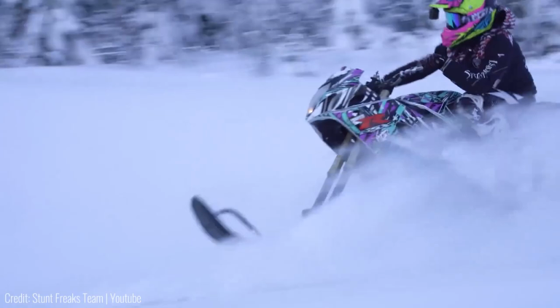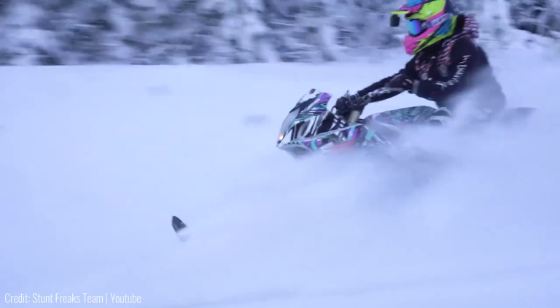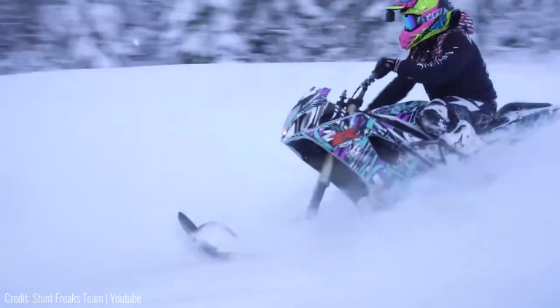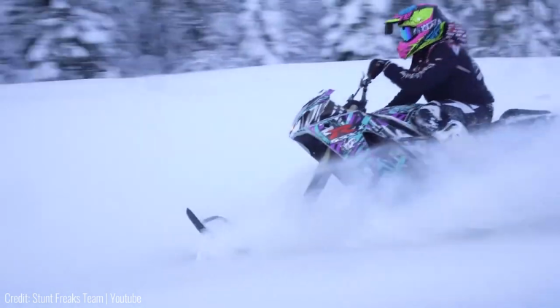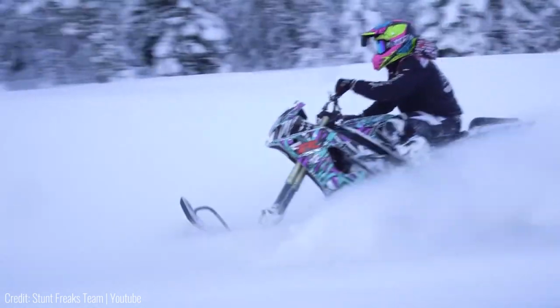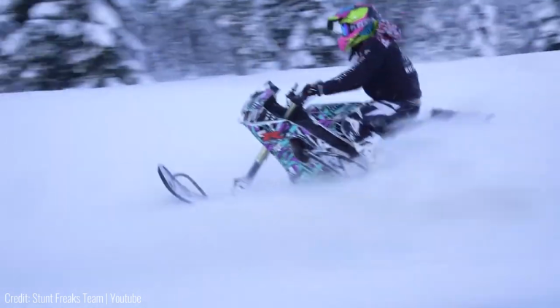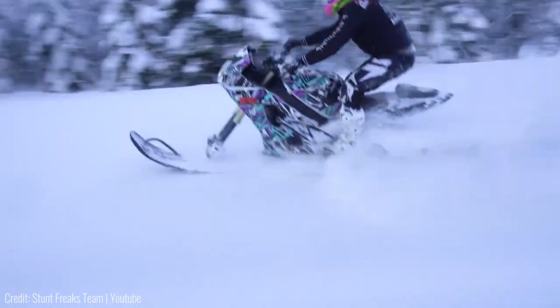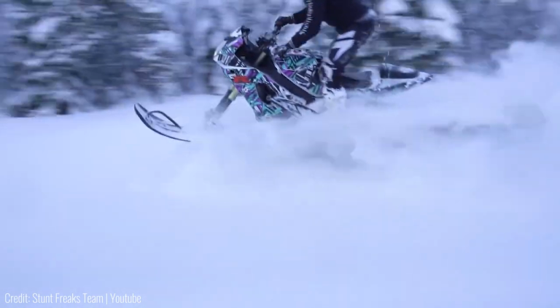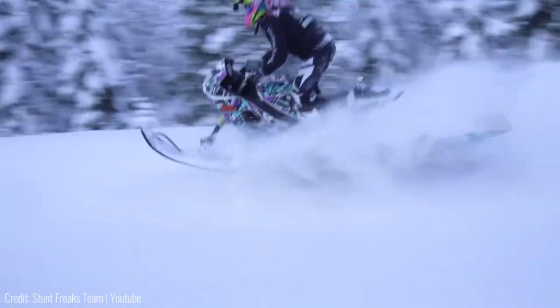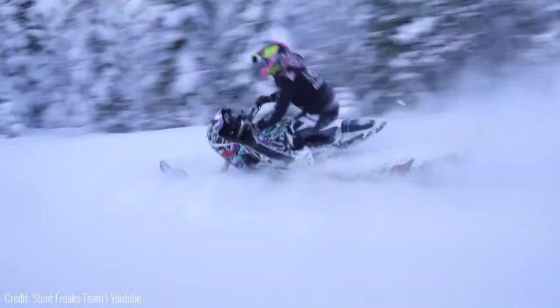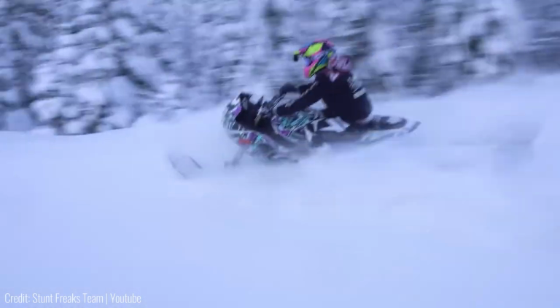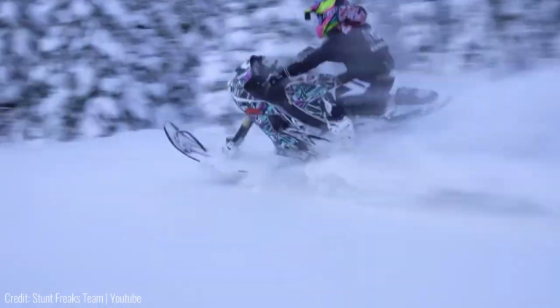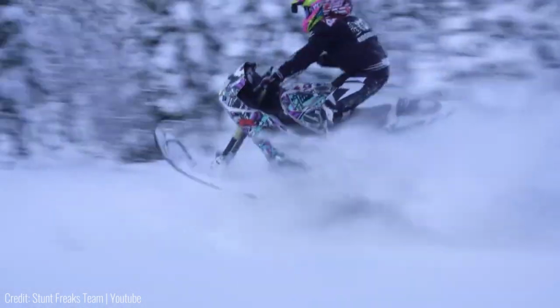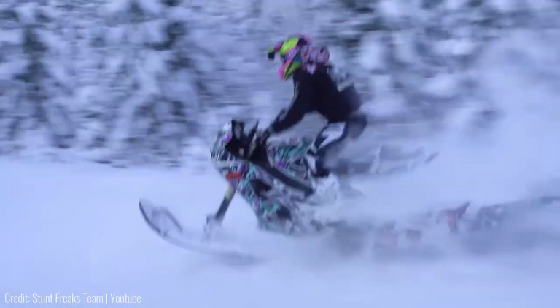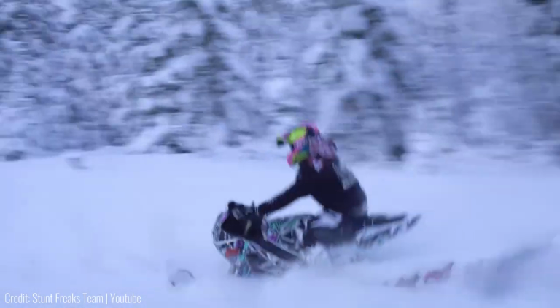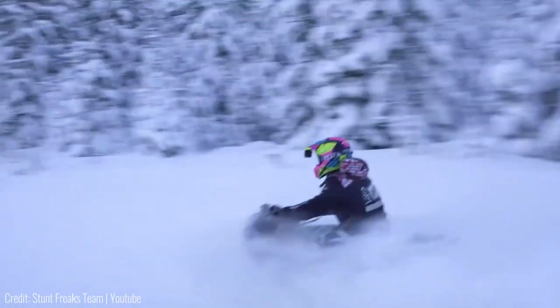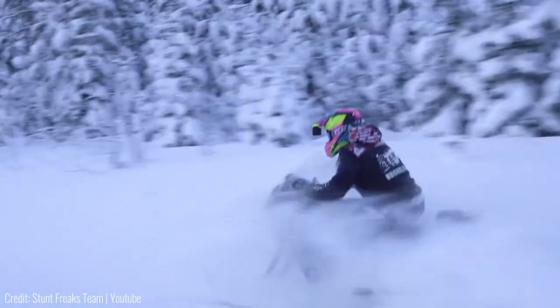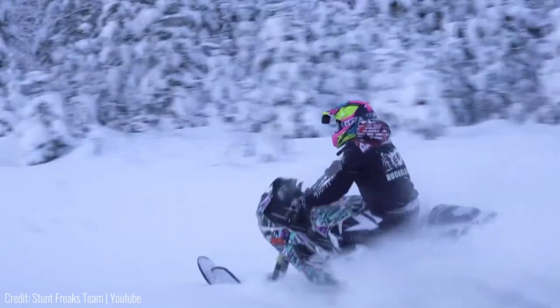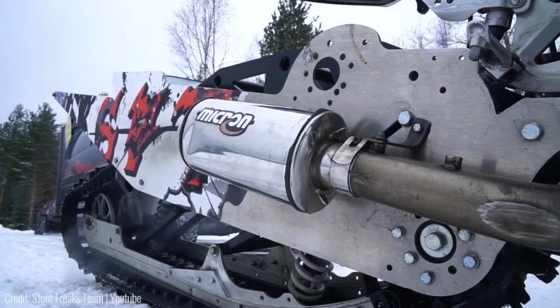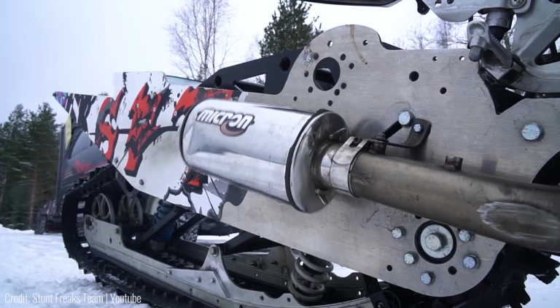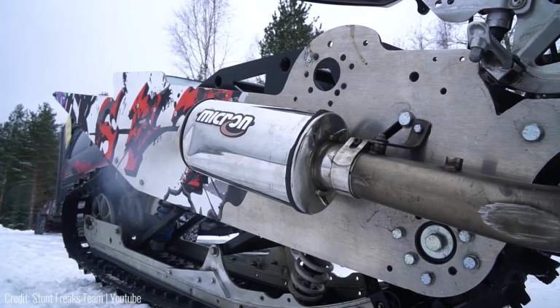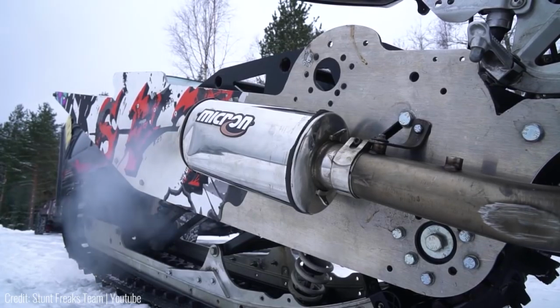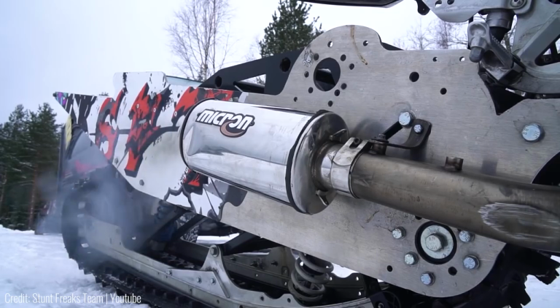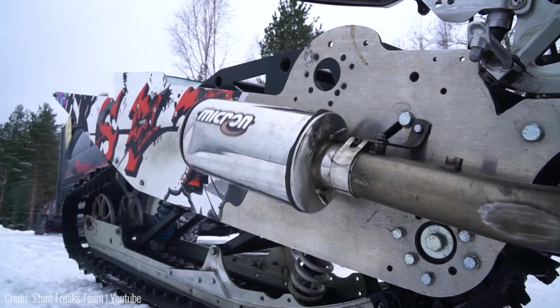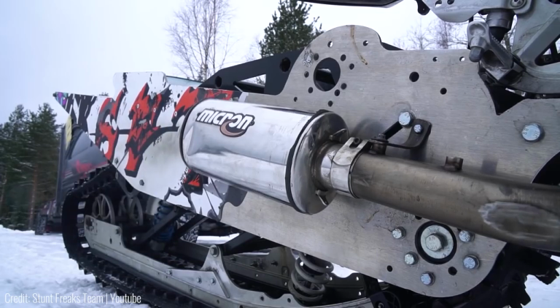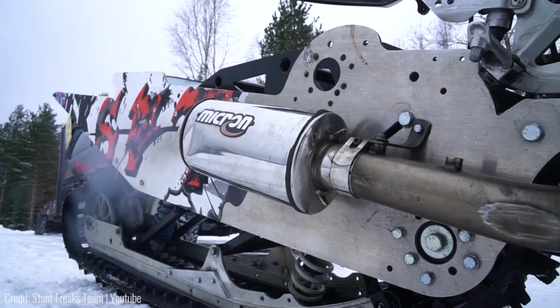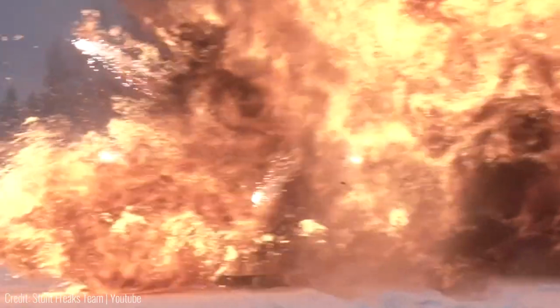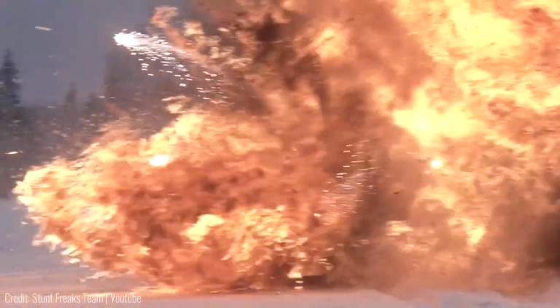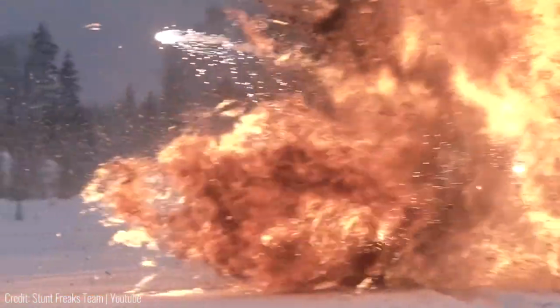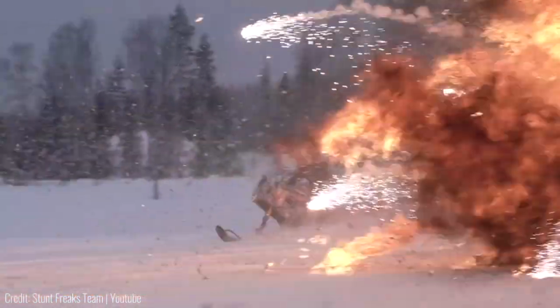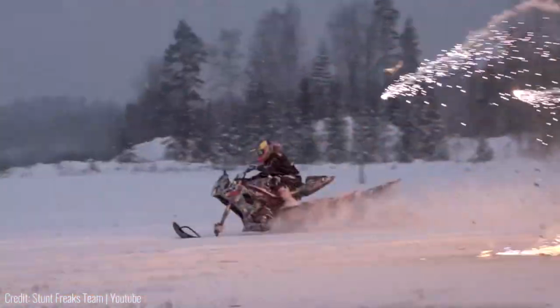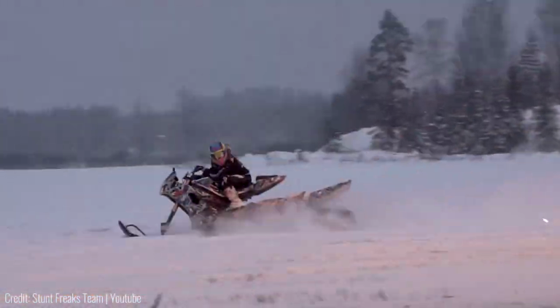In fact it's so powerful that it doesn't even need any snow to drive, so if you rev it on a normal road it'll fly off in the blink of an eye.